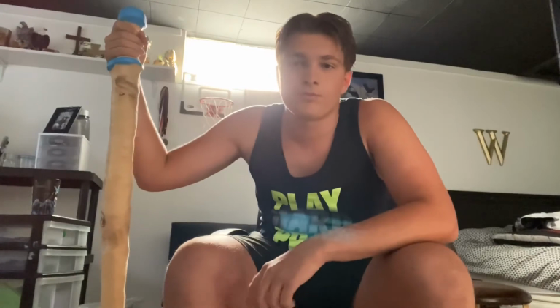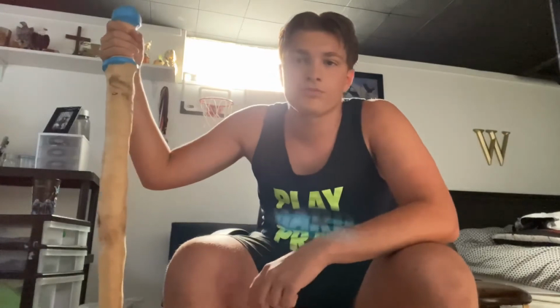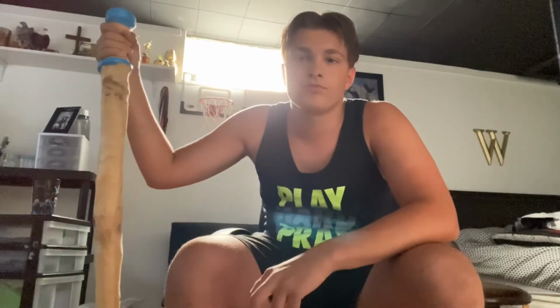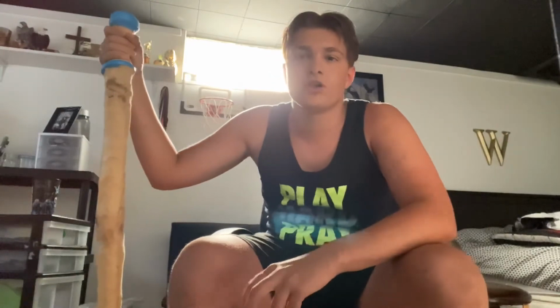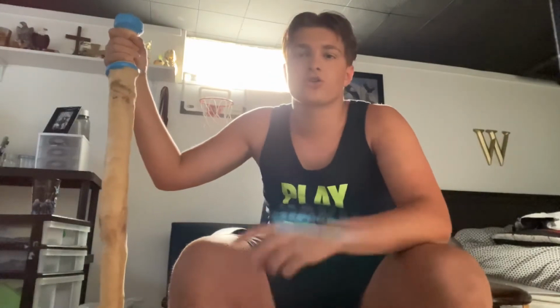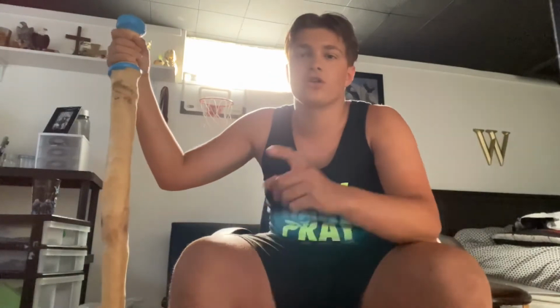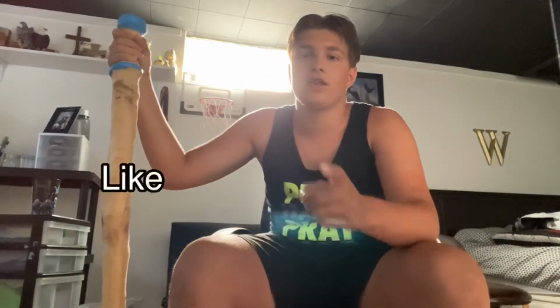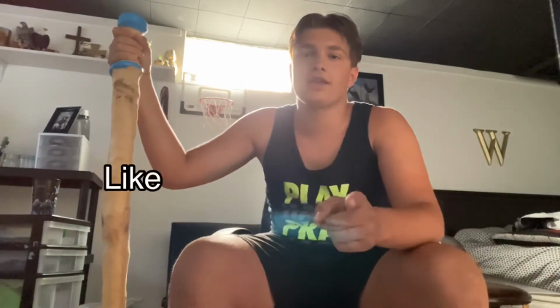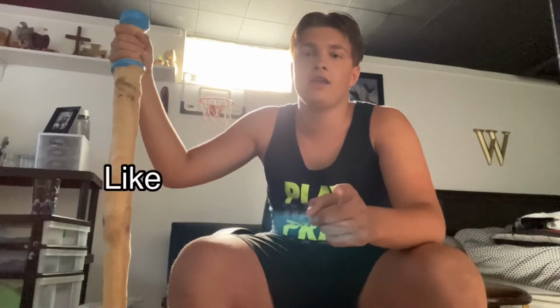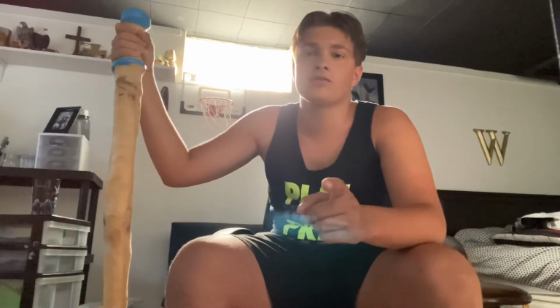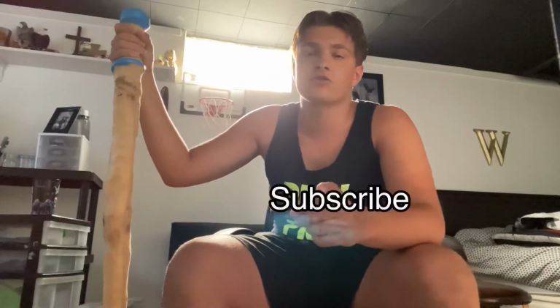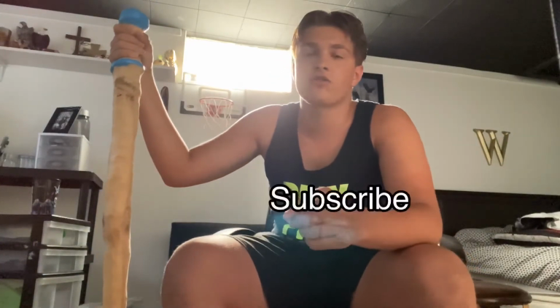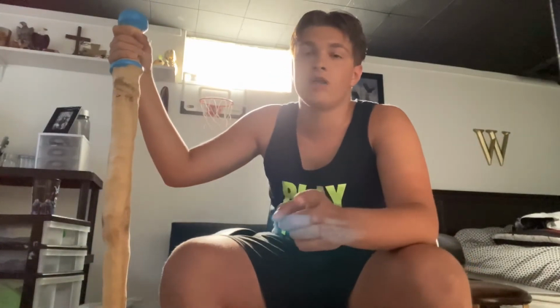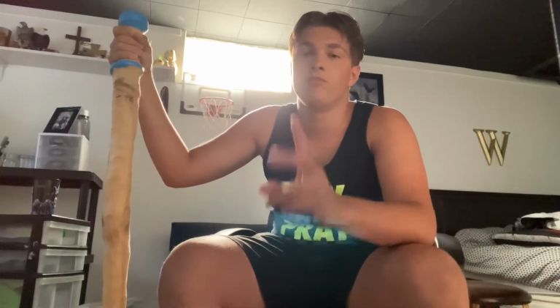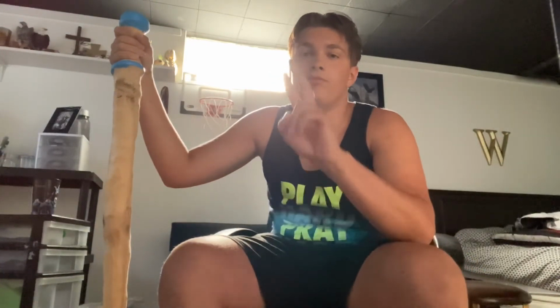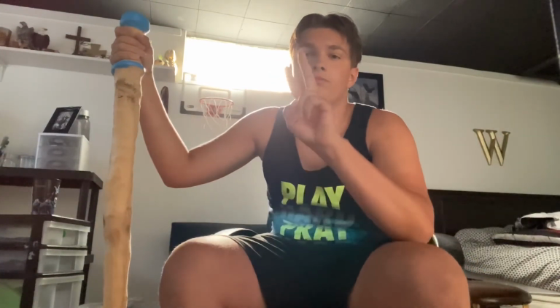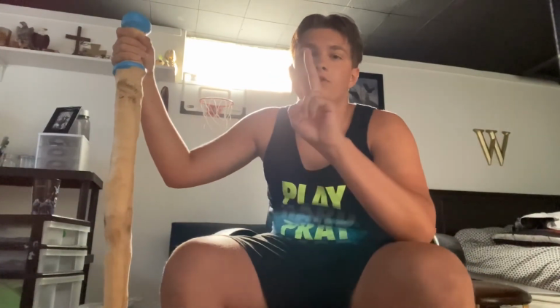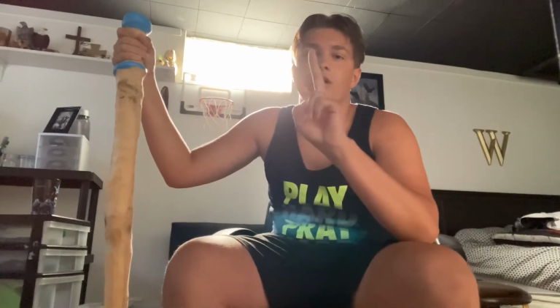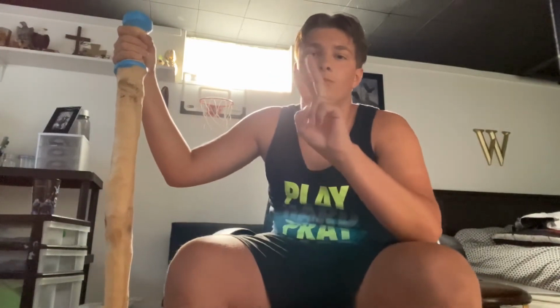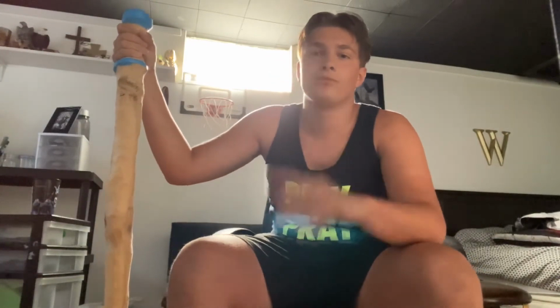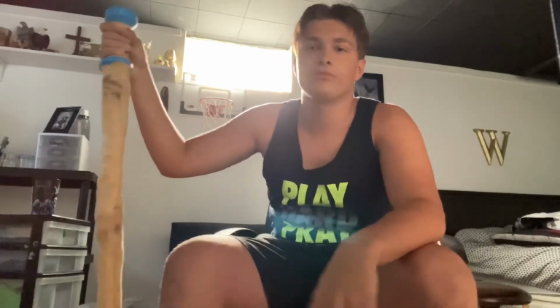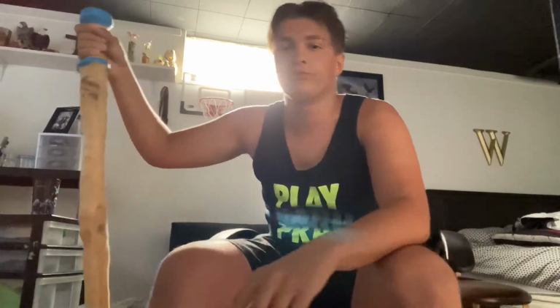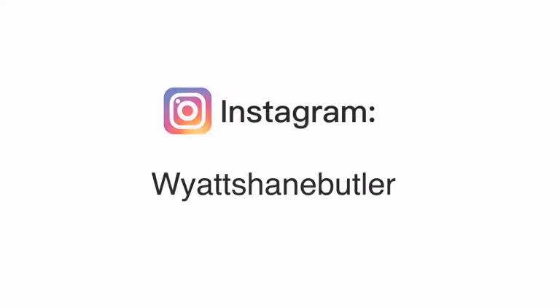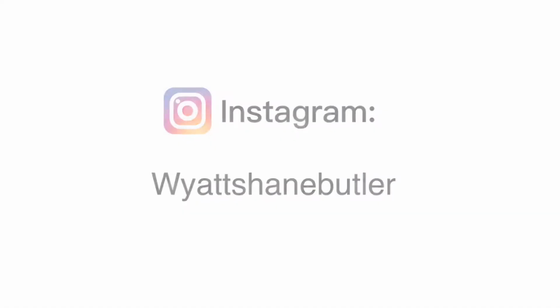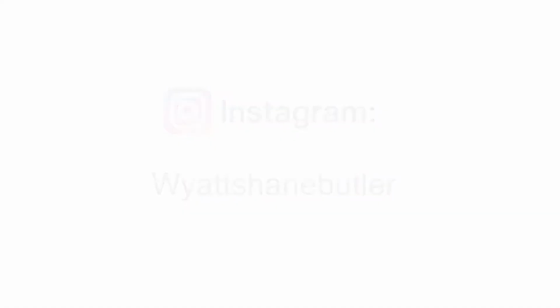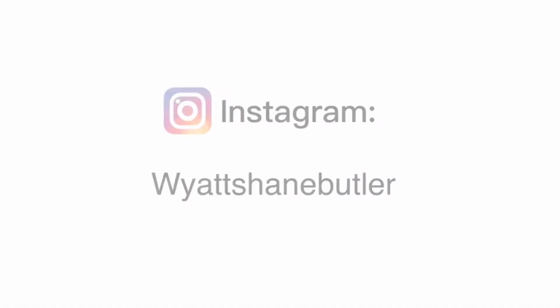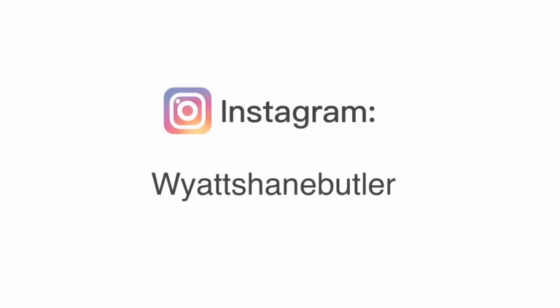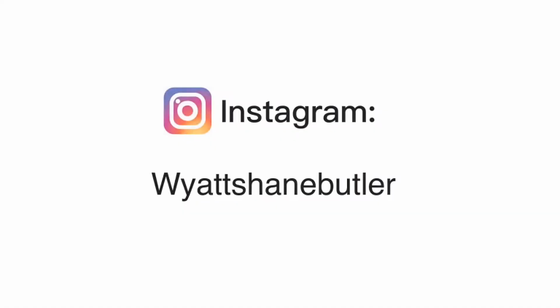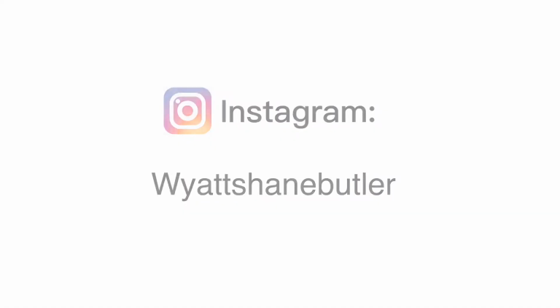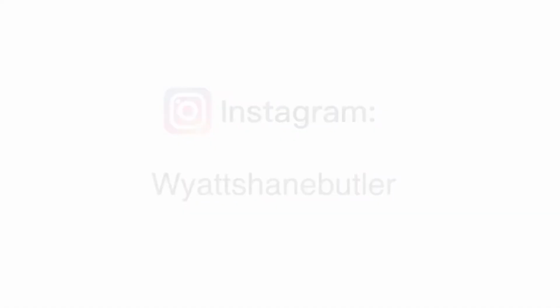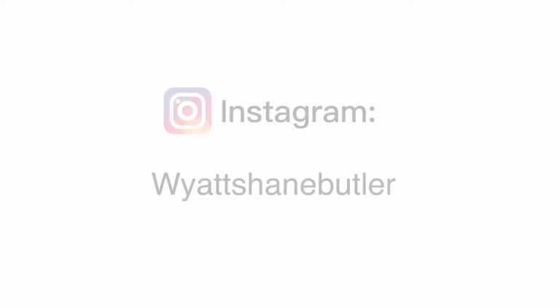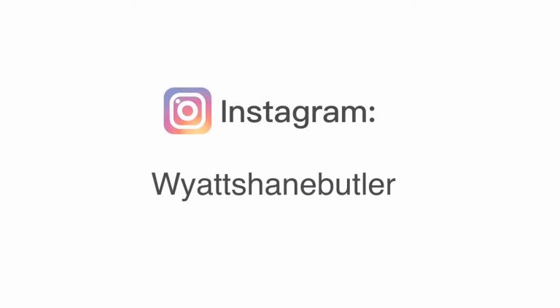Make sure to like and subscribe. Peace out, bye!